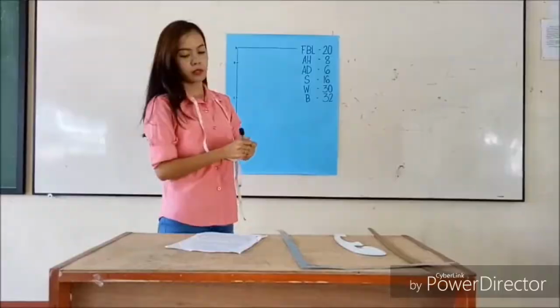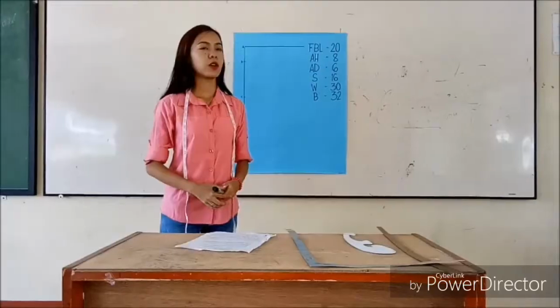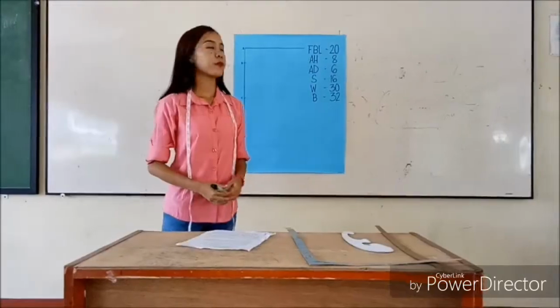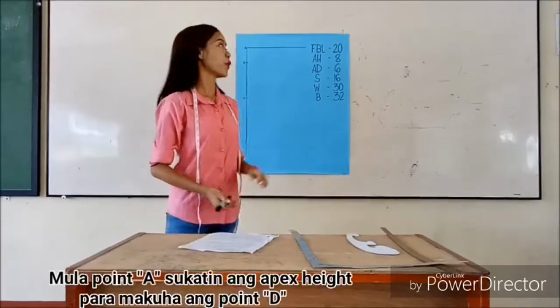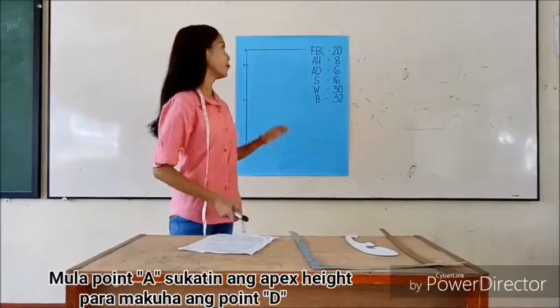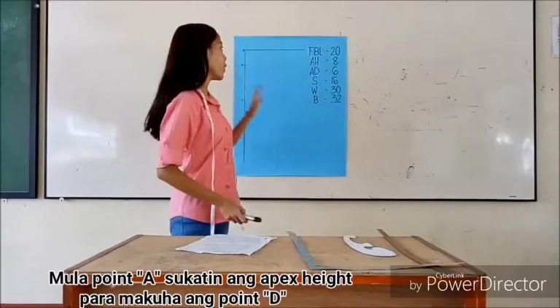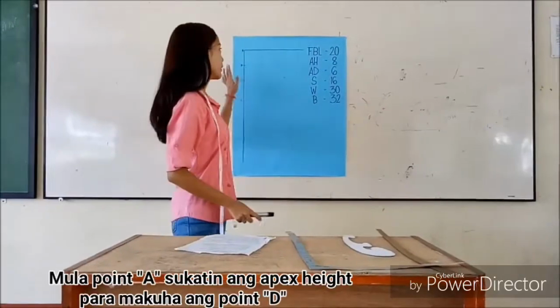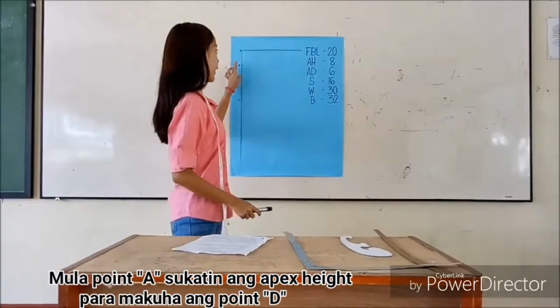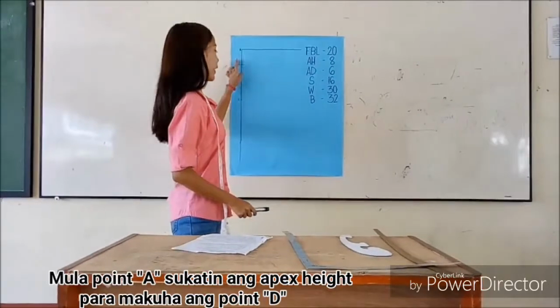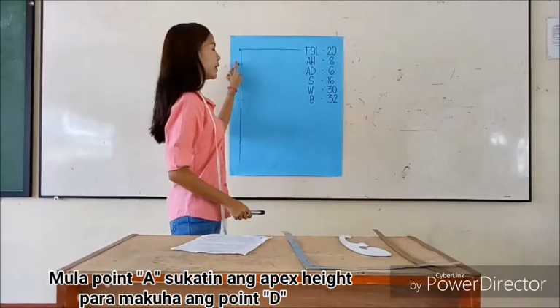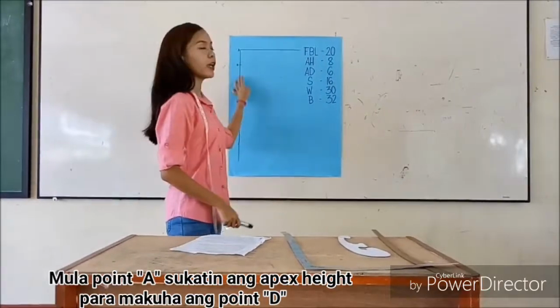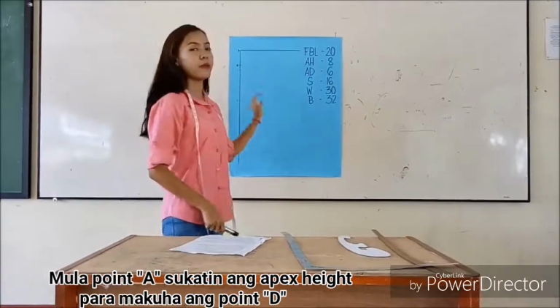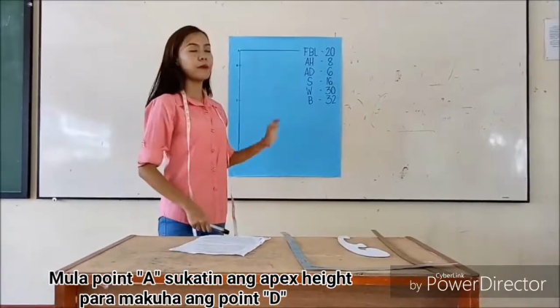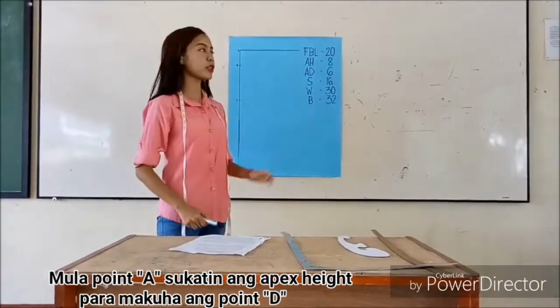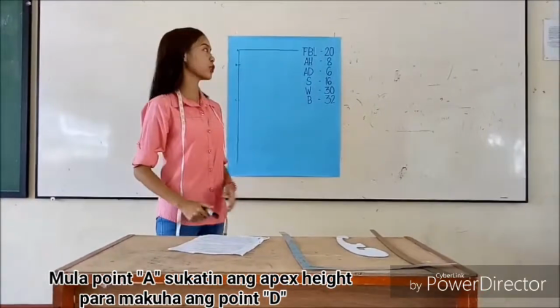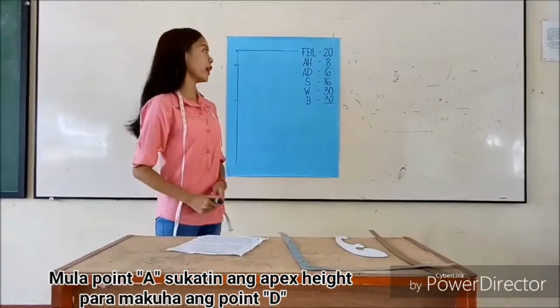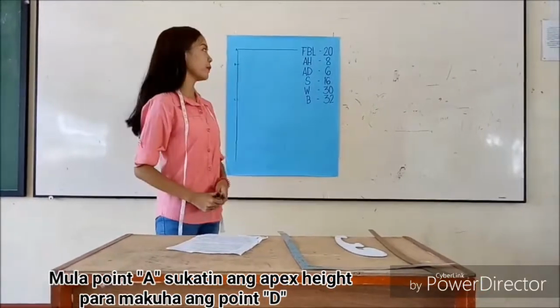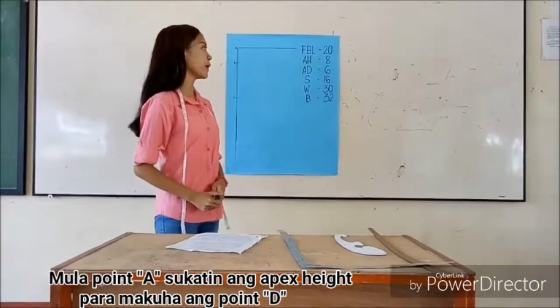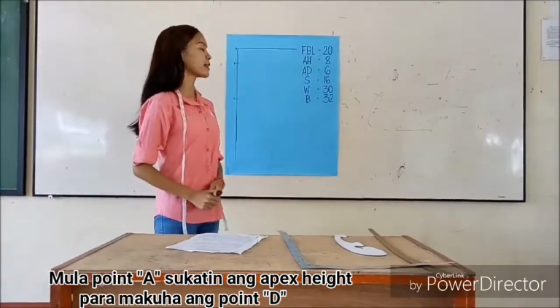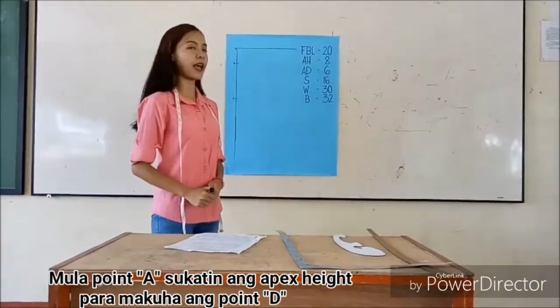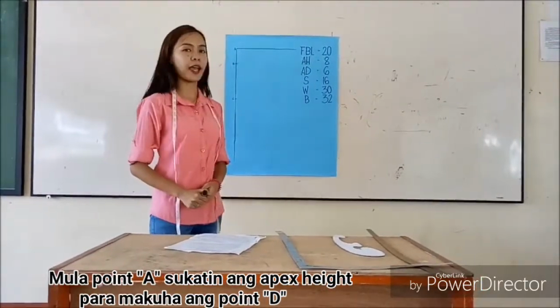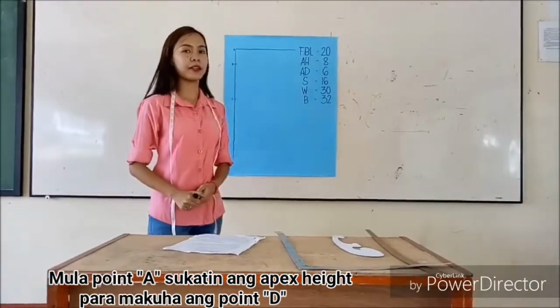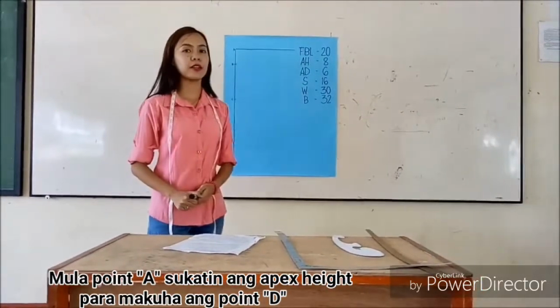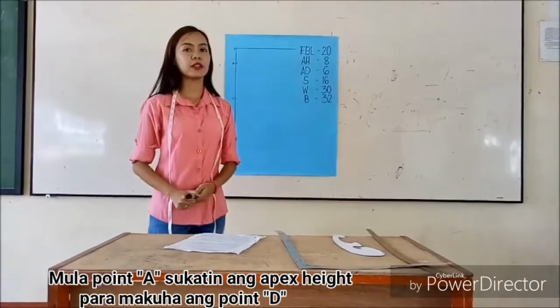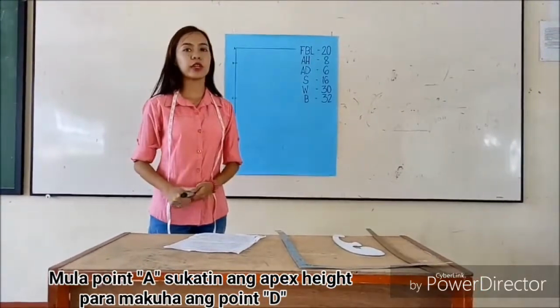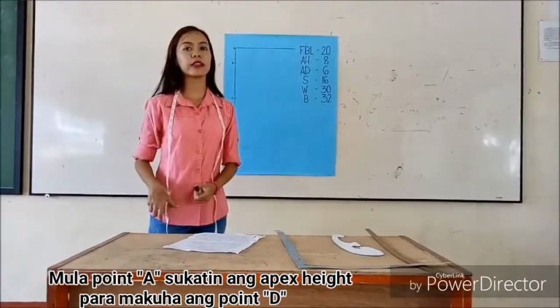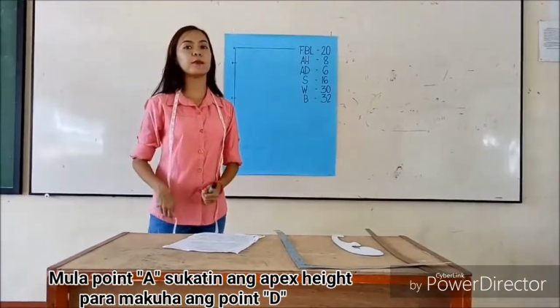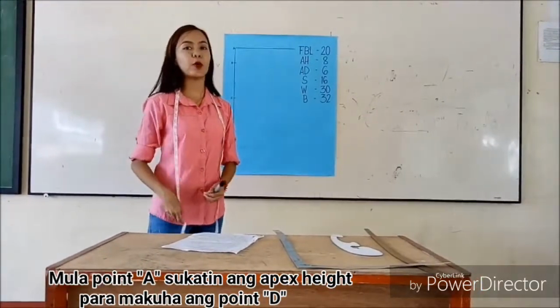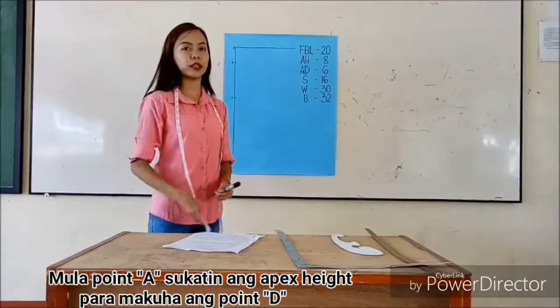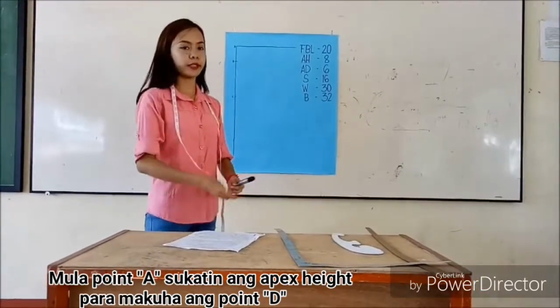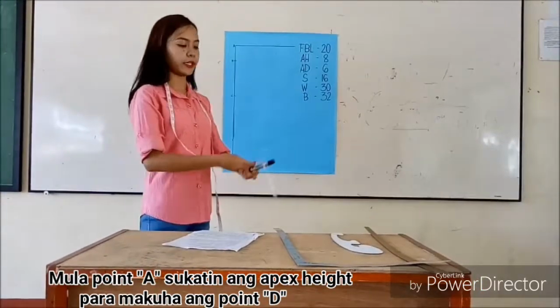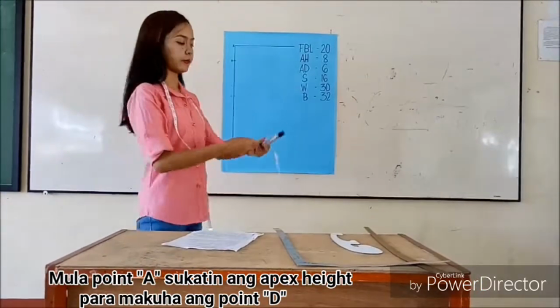For point B, measure the breast height to get point B.